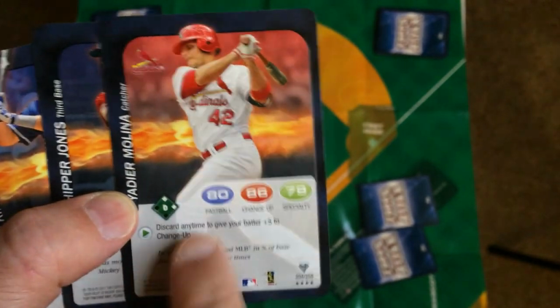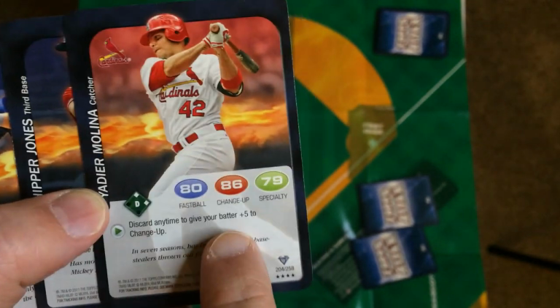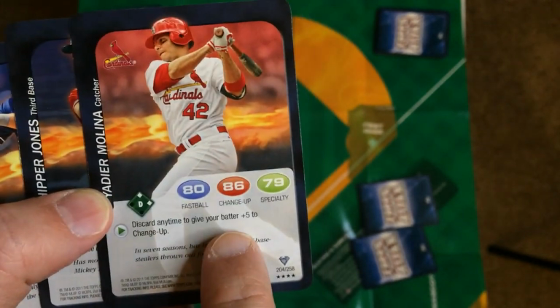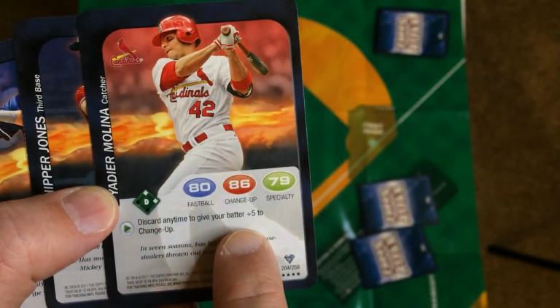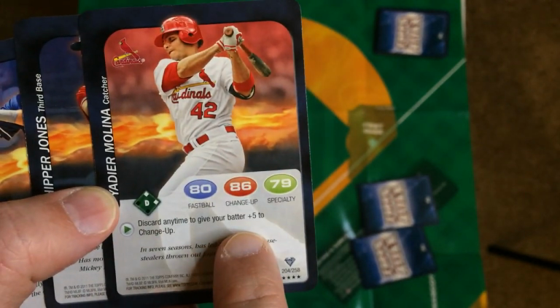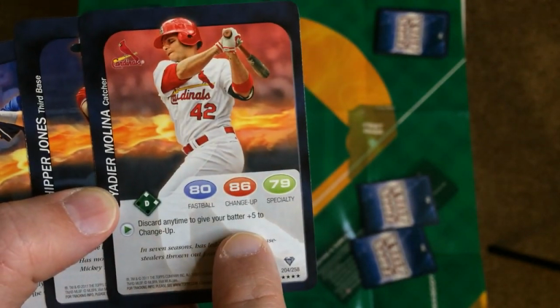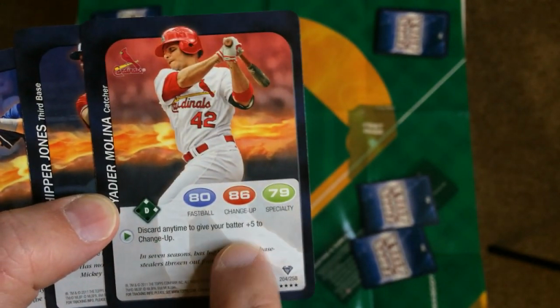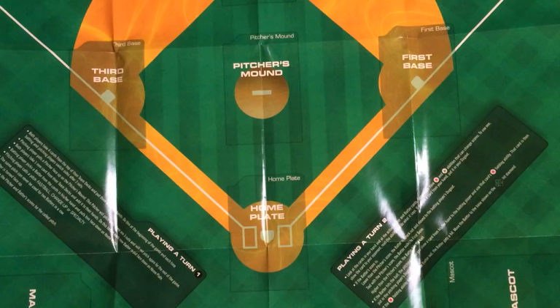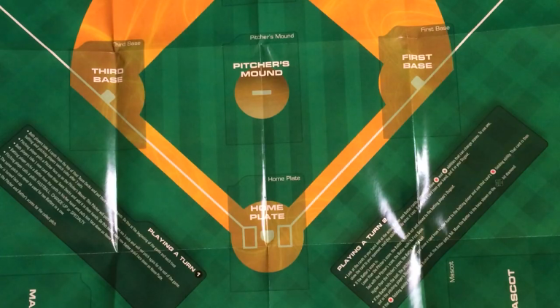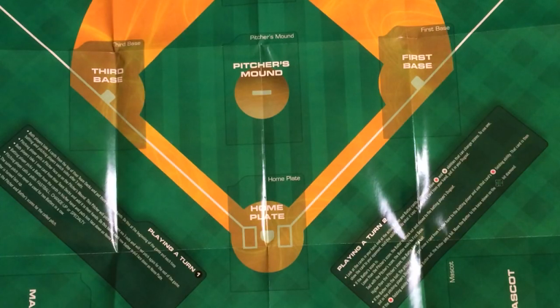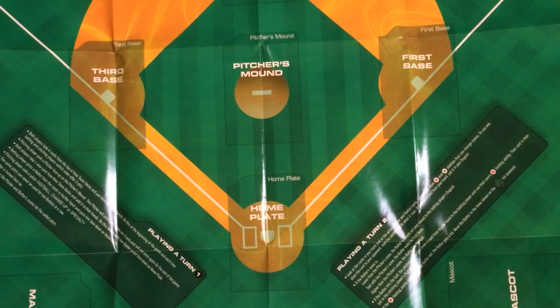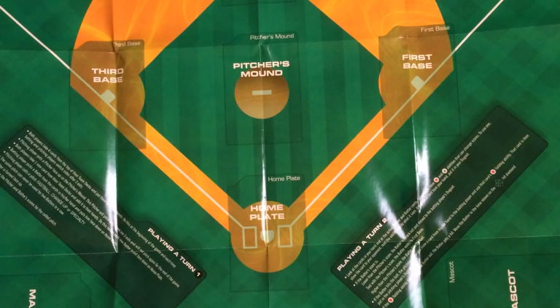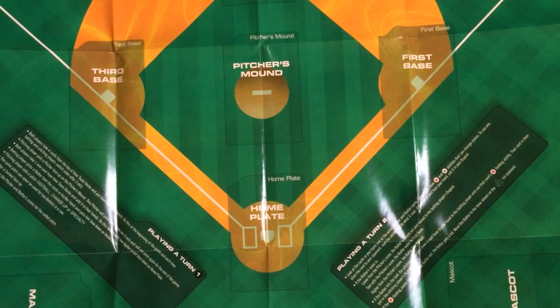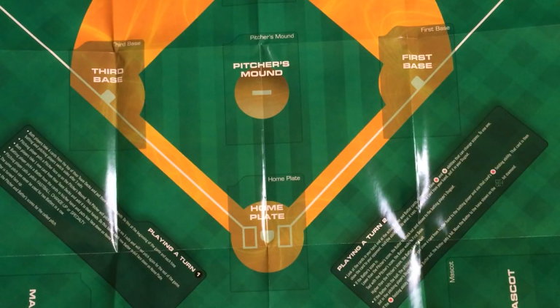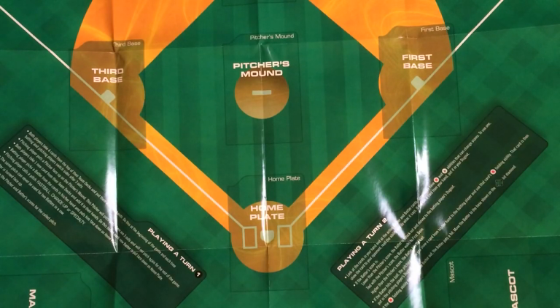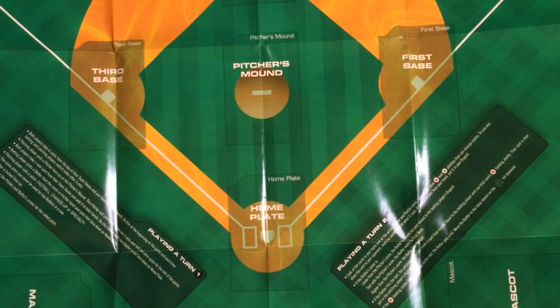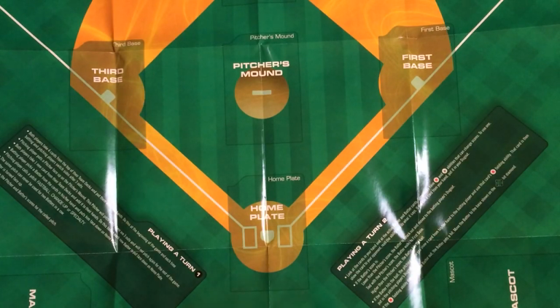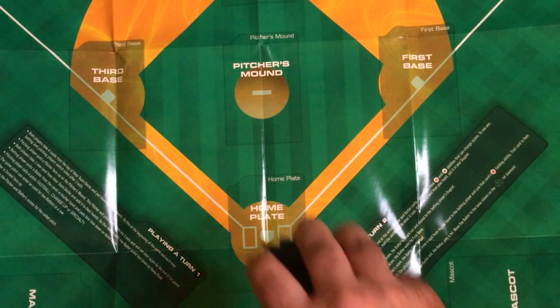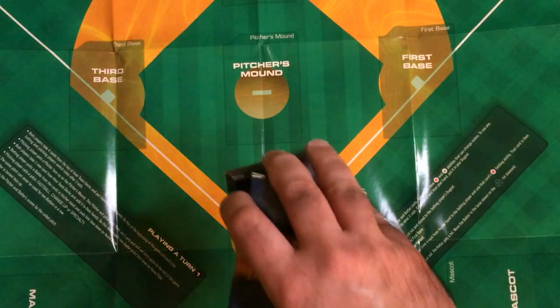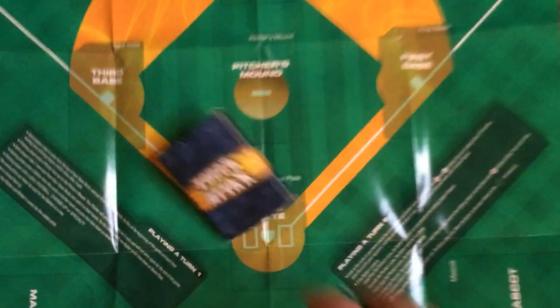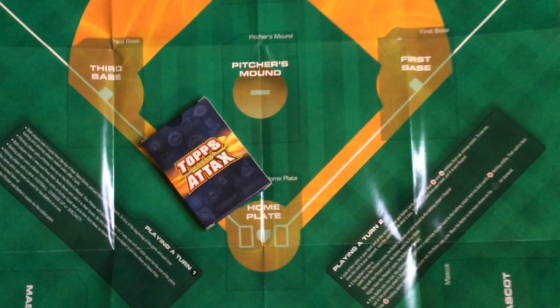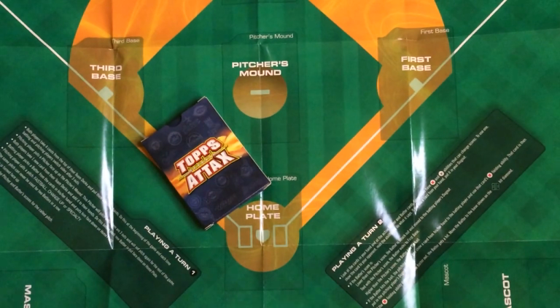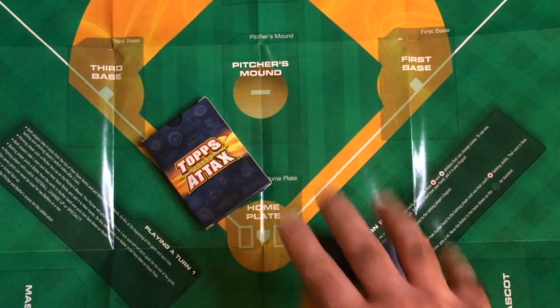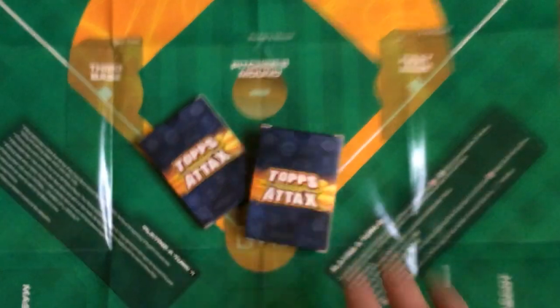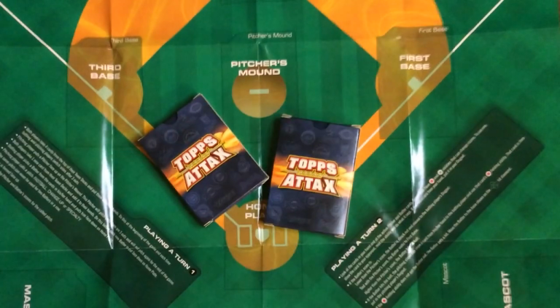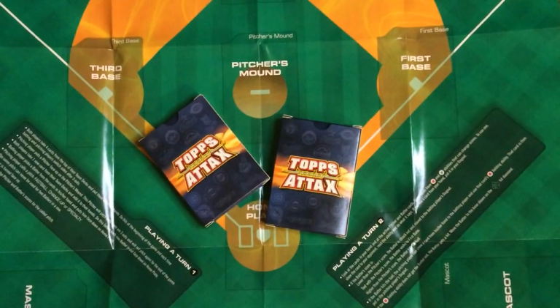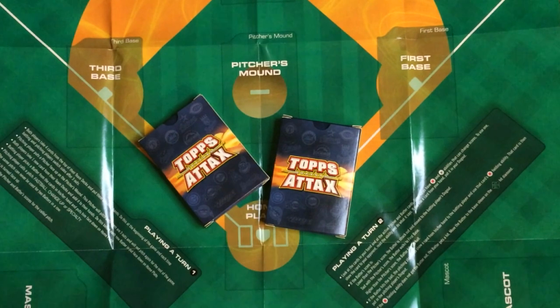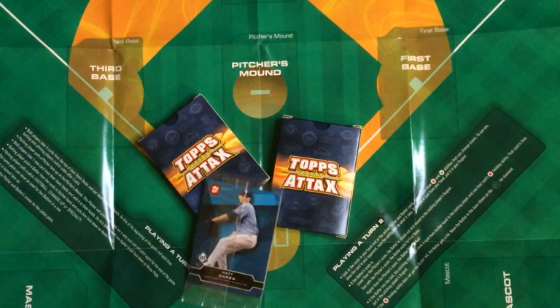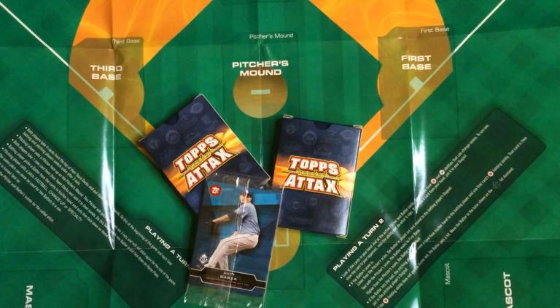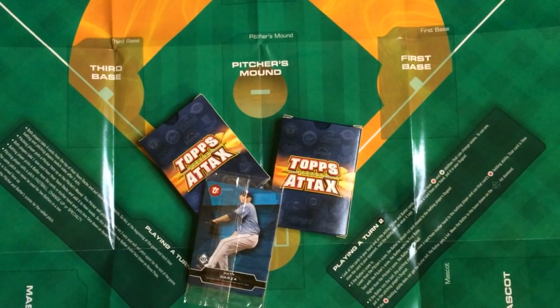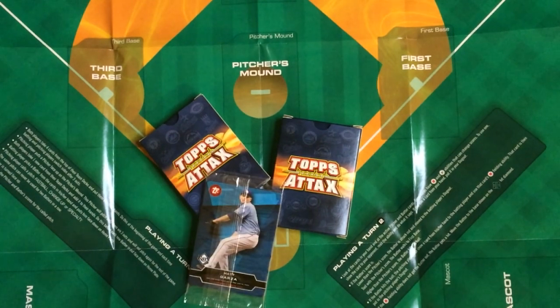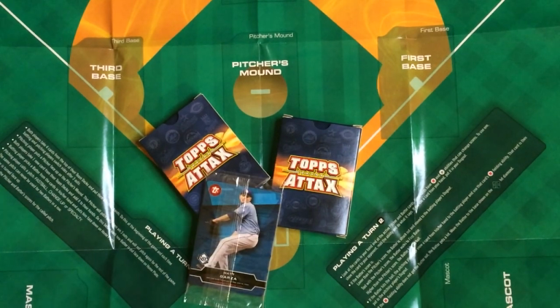That'll do it for the Topps Attacks Baseball Game 2011.